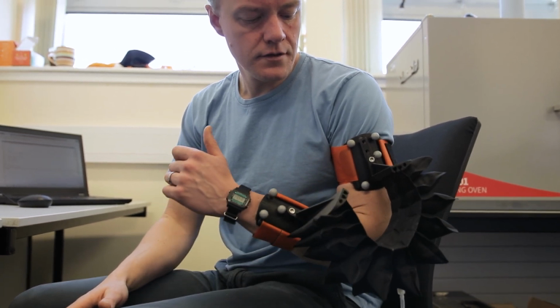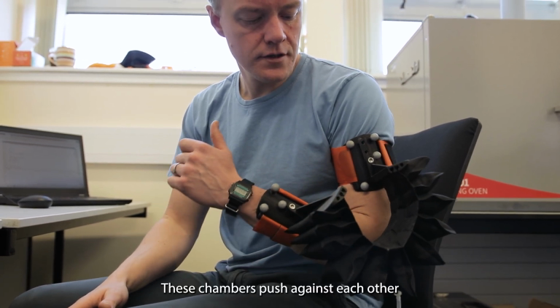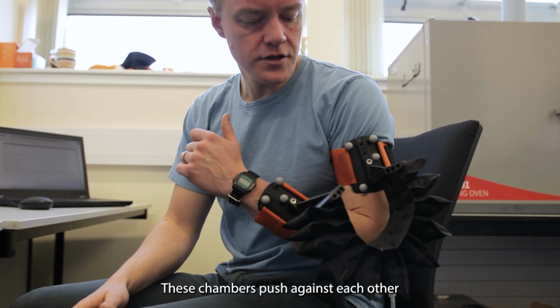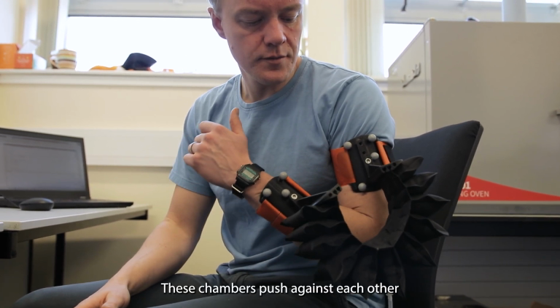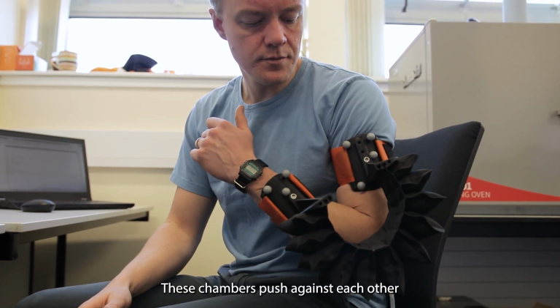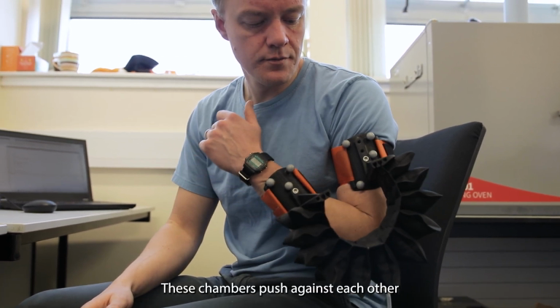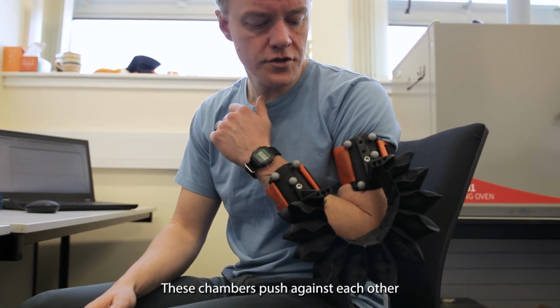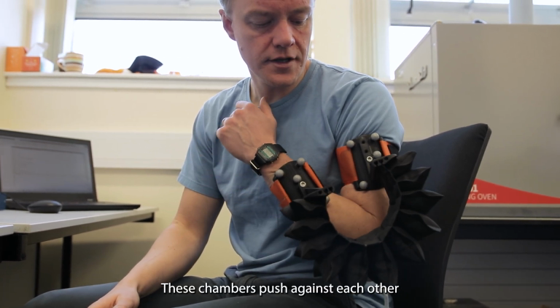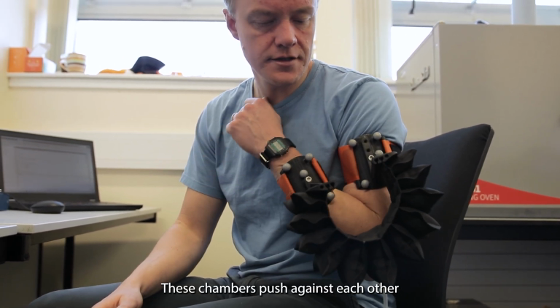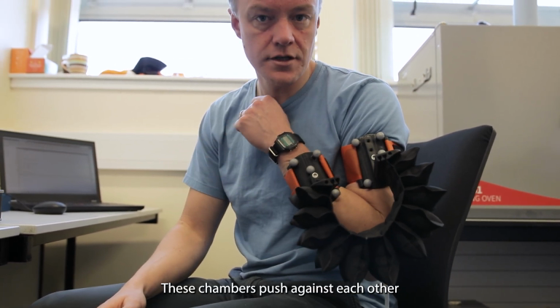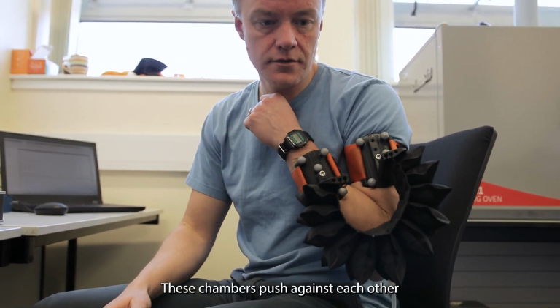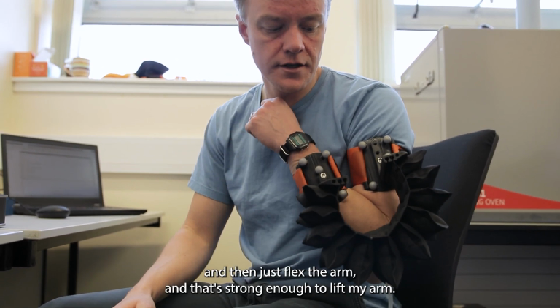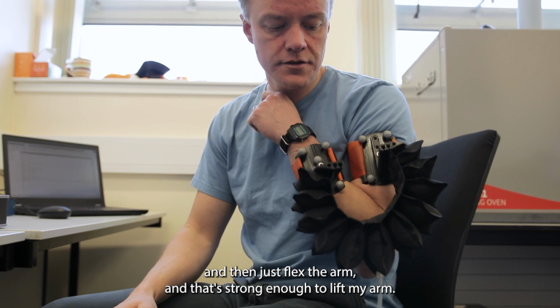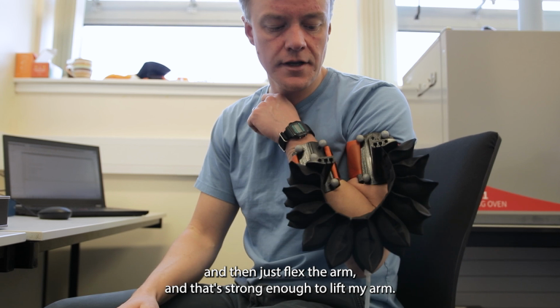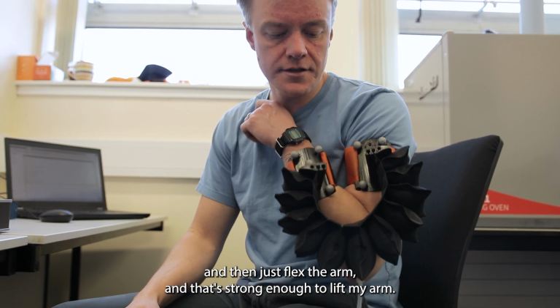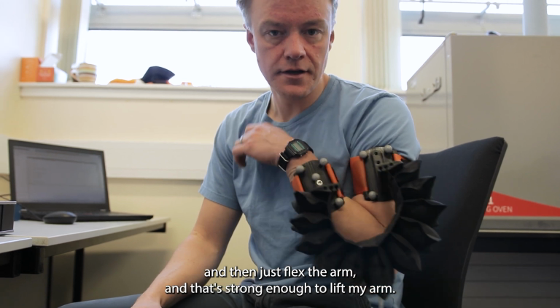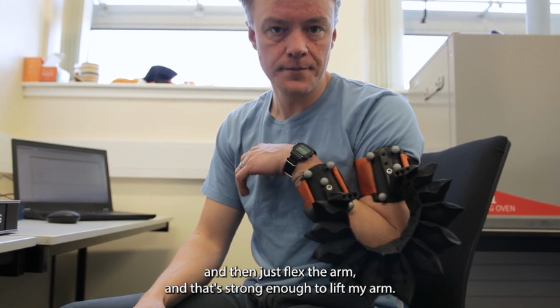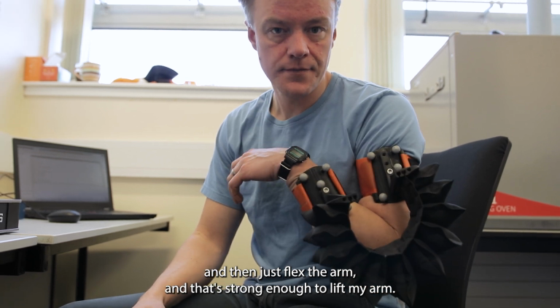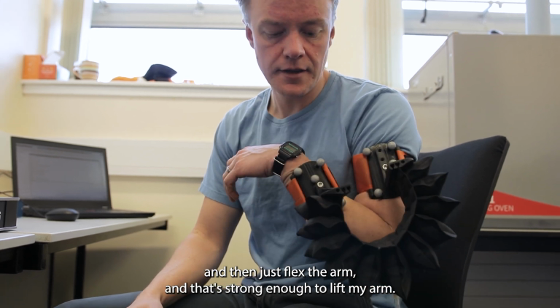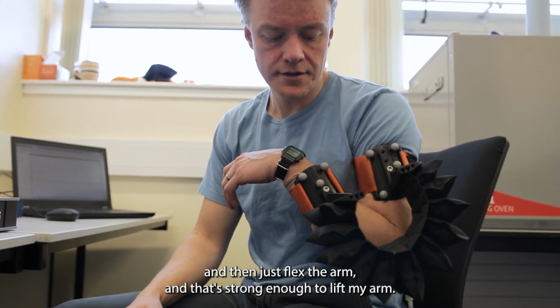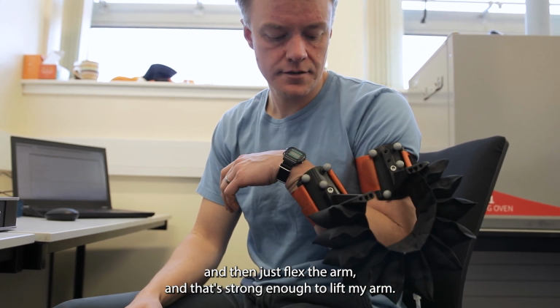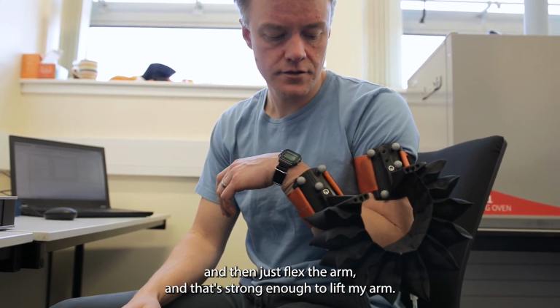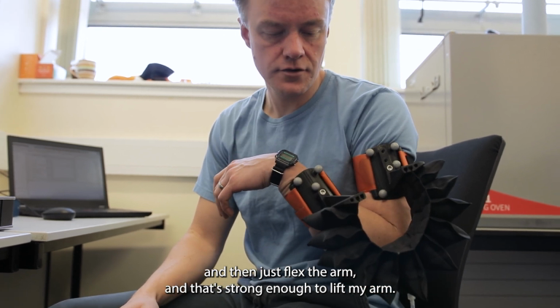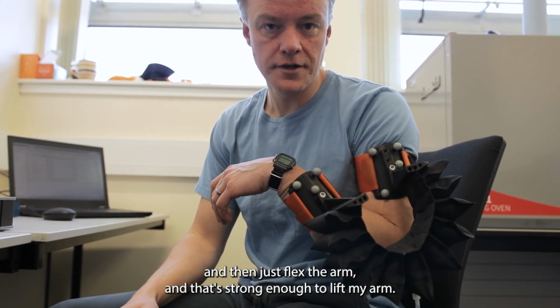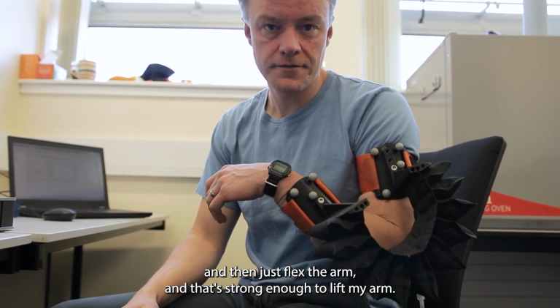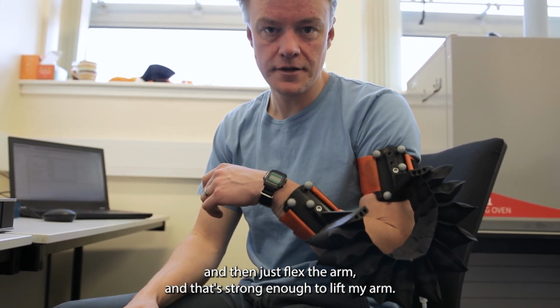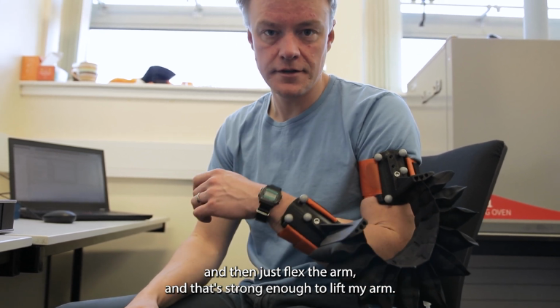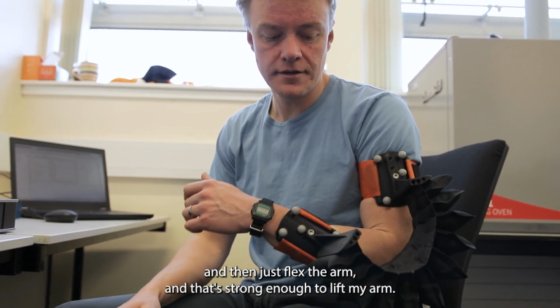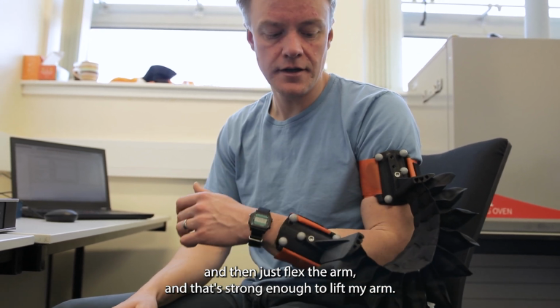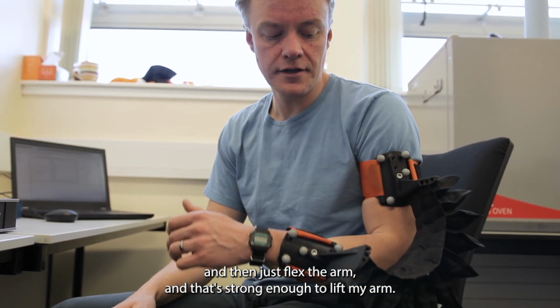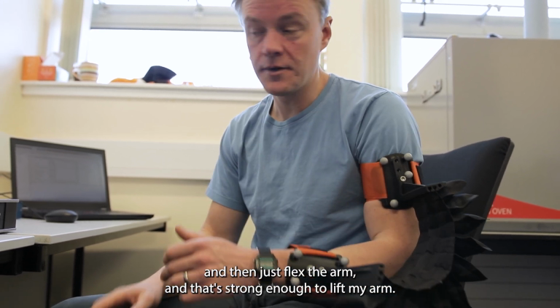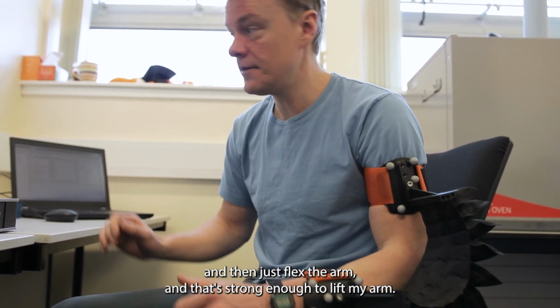These chambers push against each other and then just flex the arm, and that's strong enough to lift my arm.